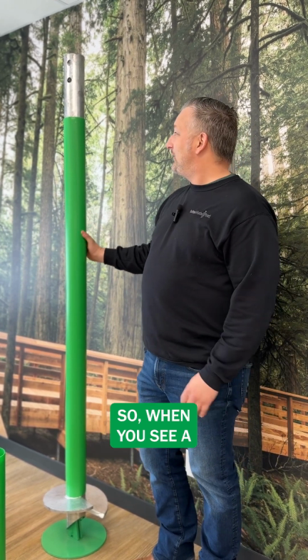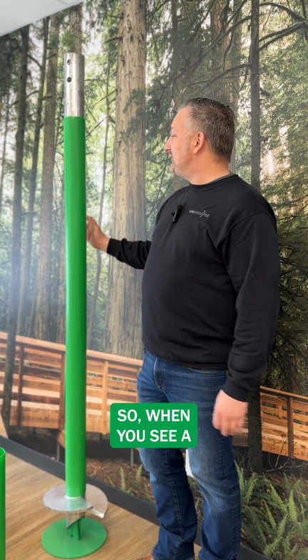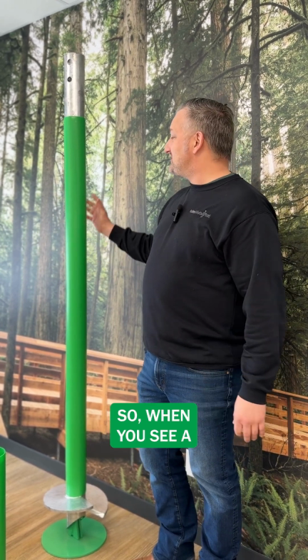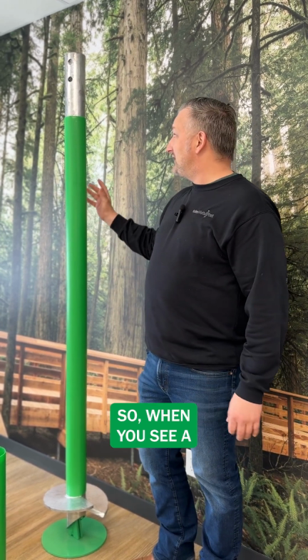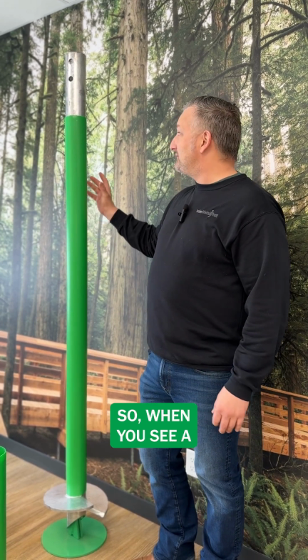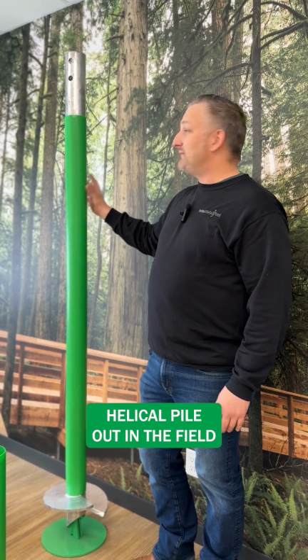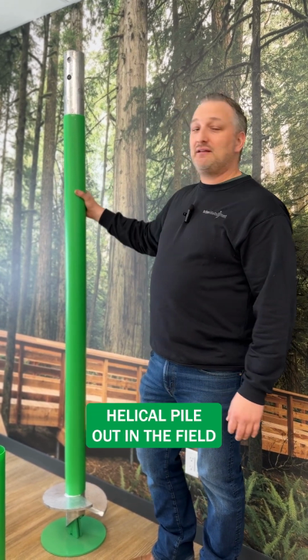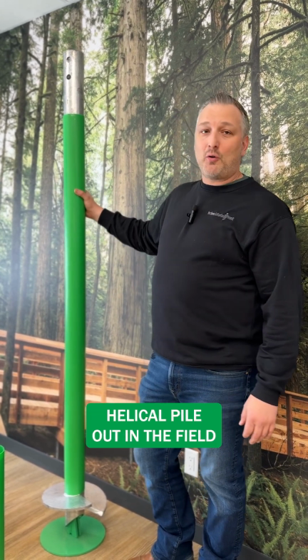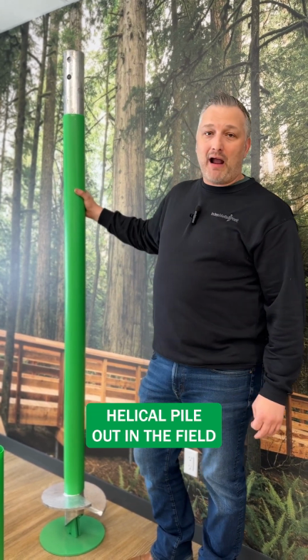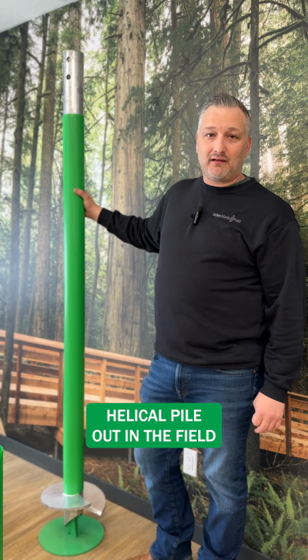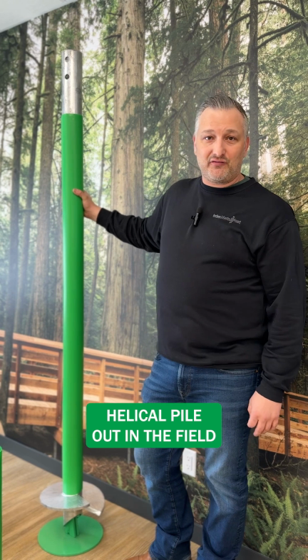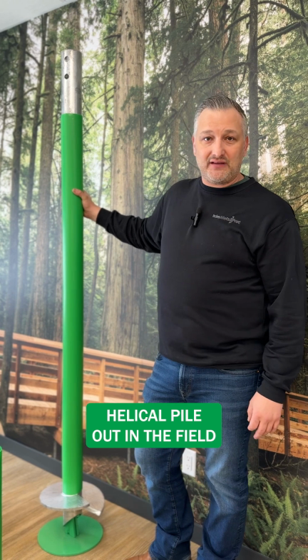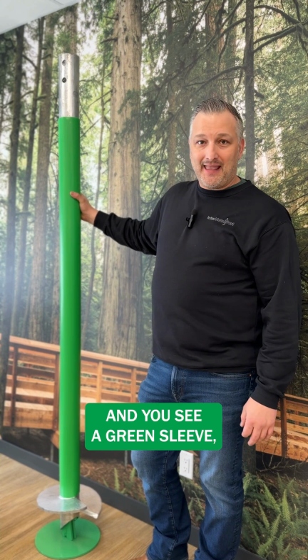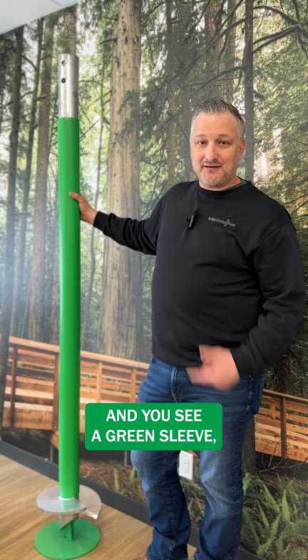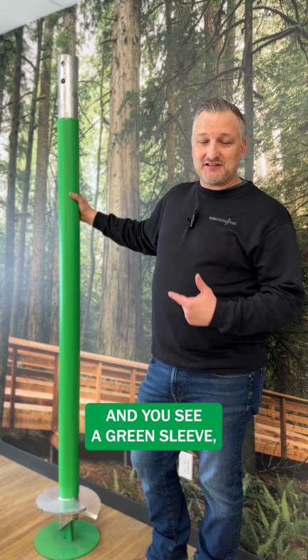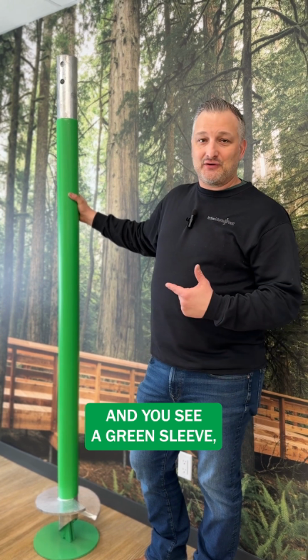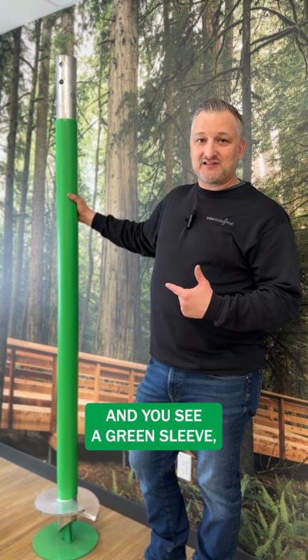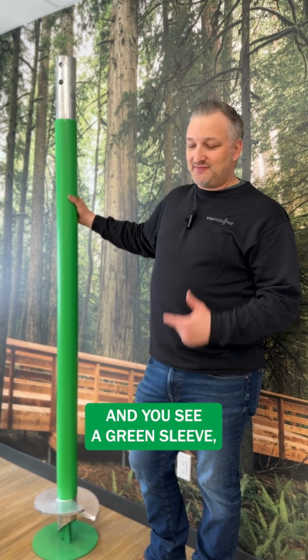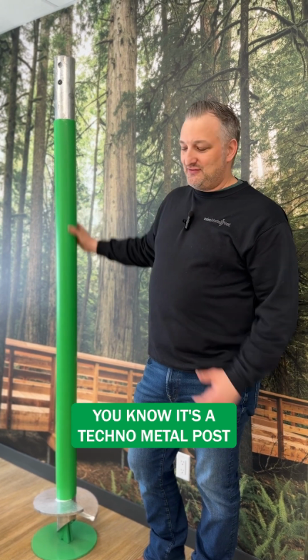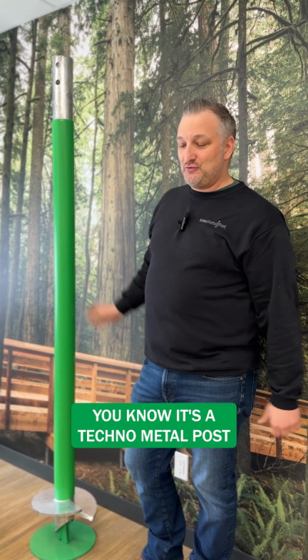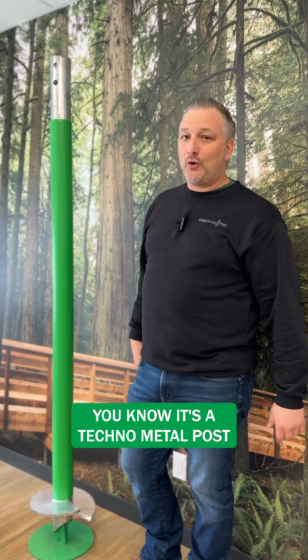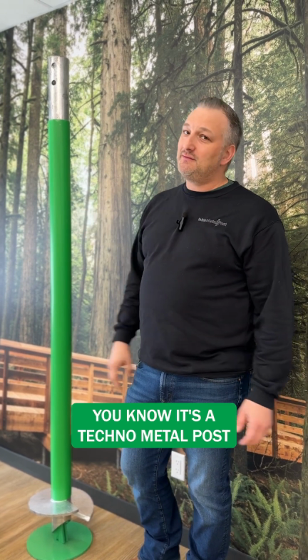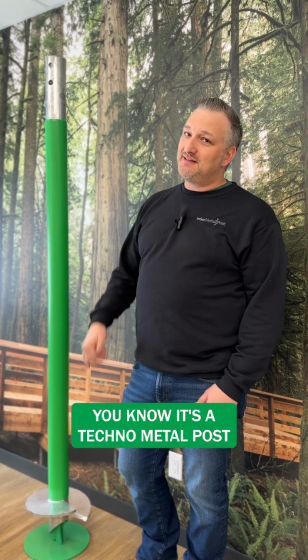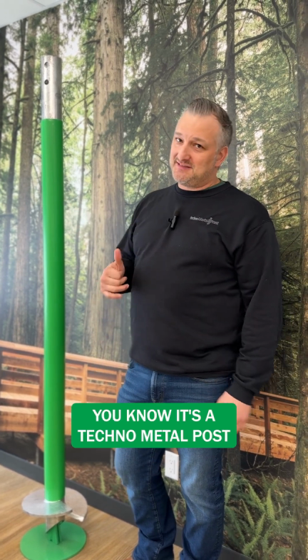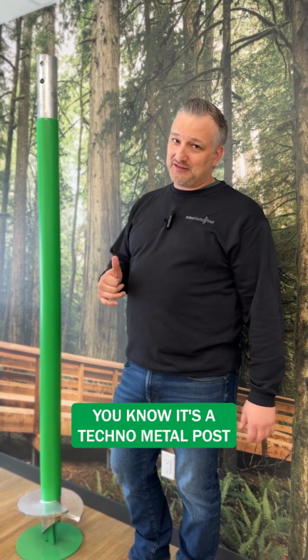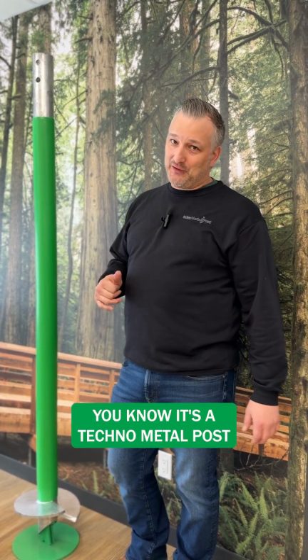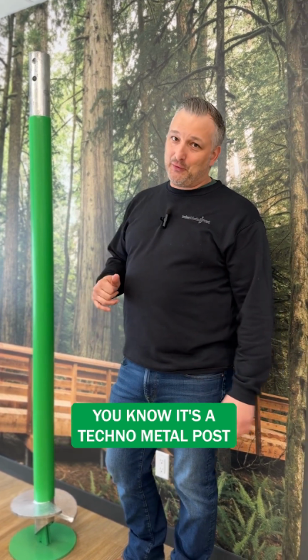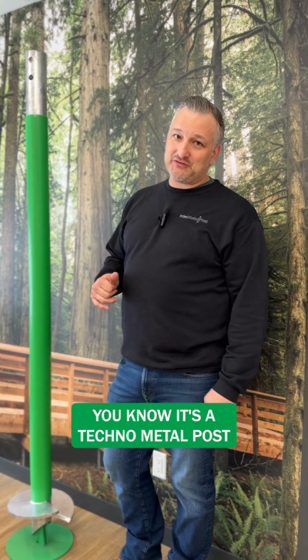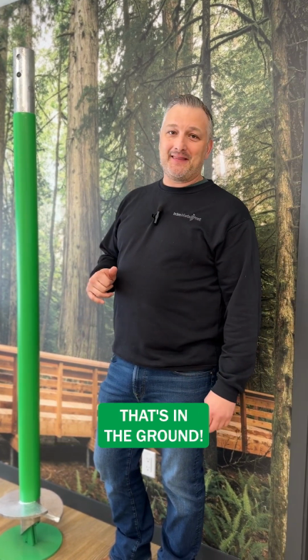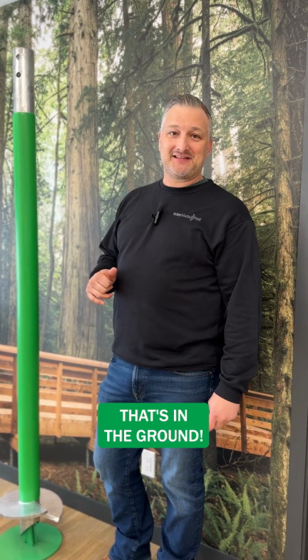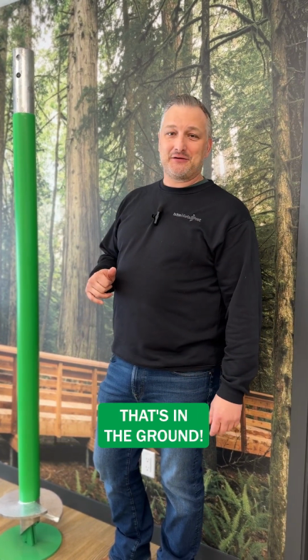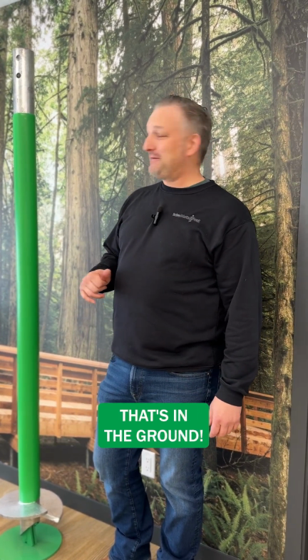When you see a helical pile out in the field and you see a green sleeve, you know it's a Techno Metal Post that's in the ground there.